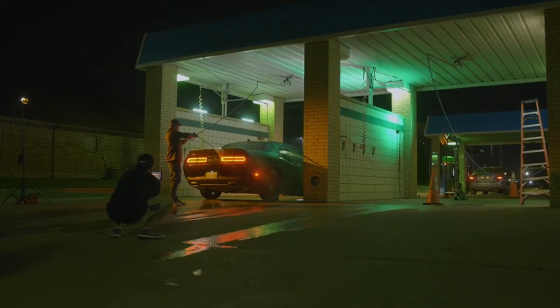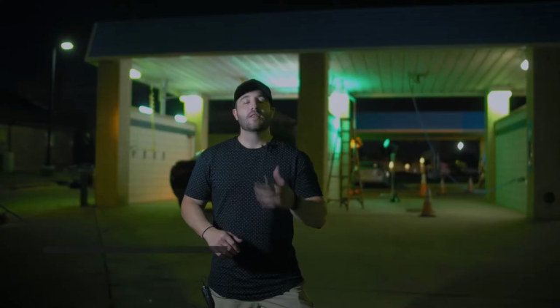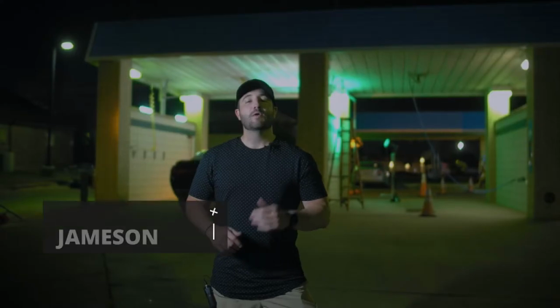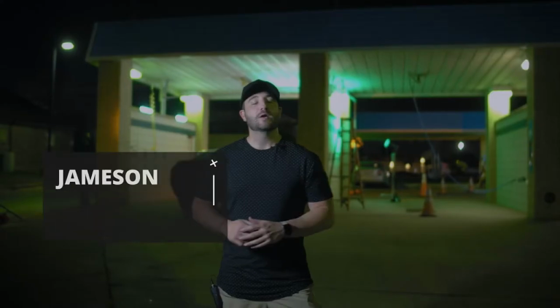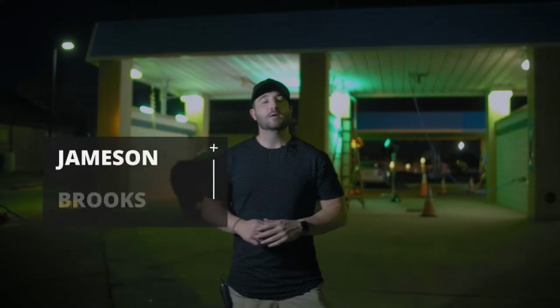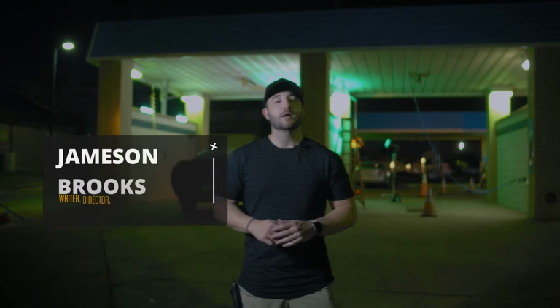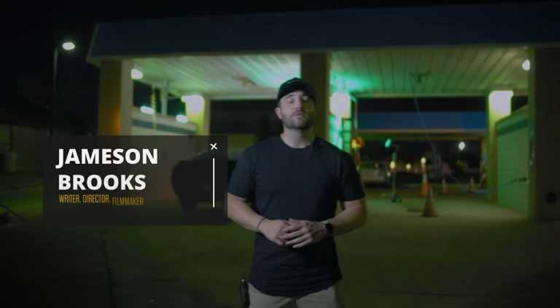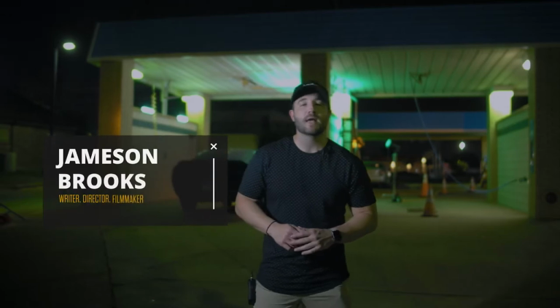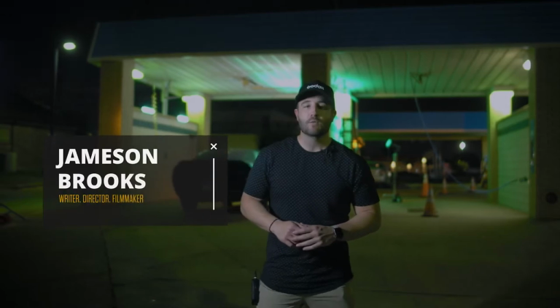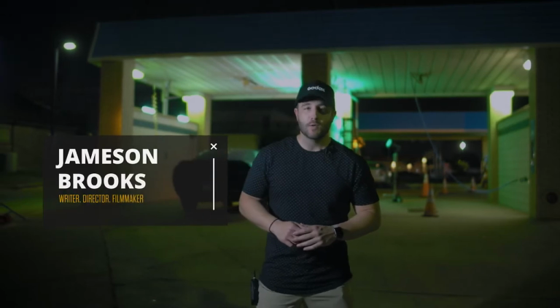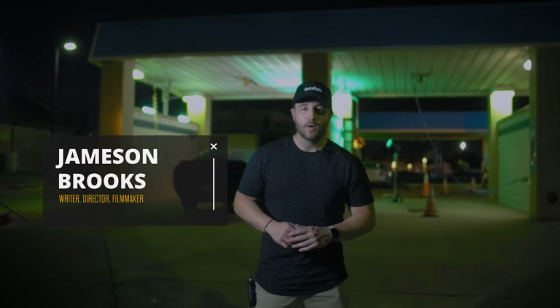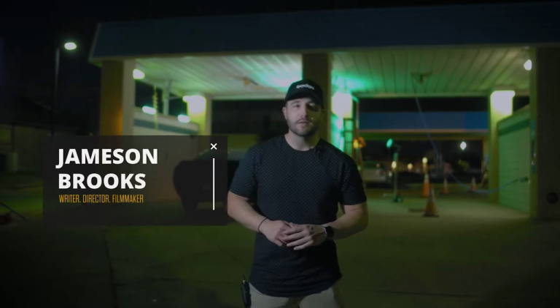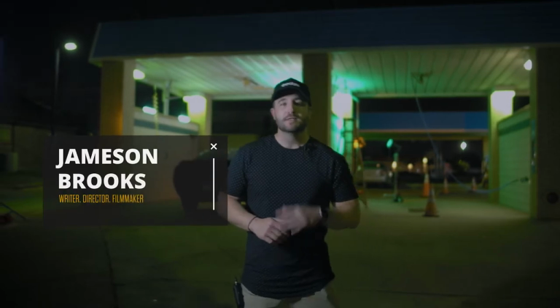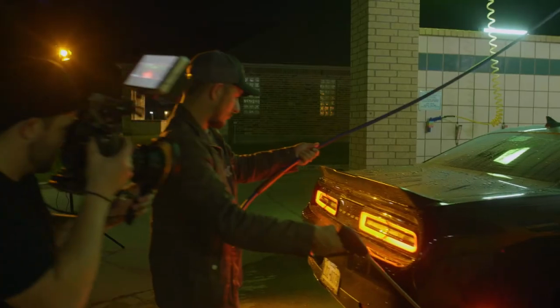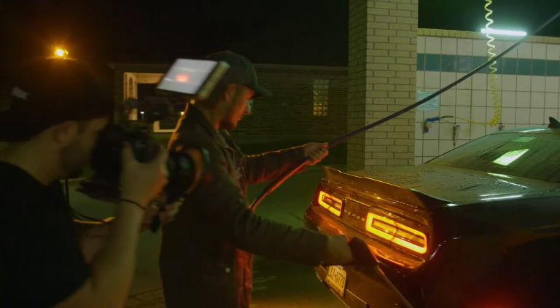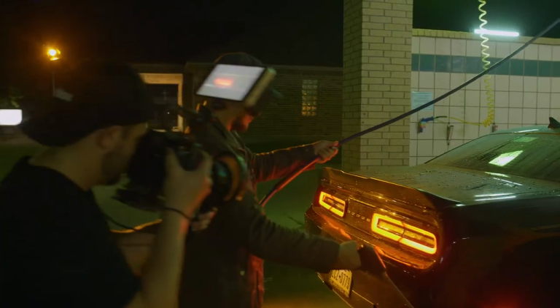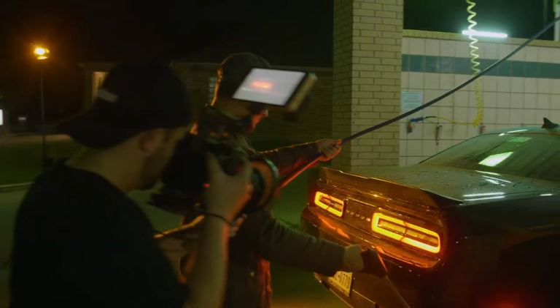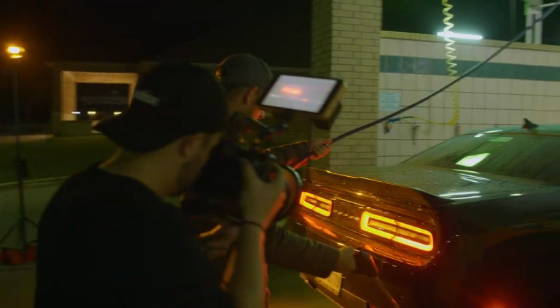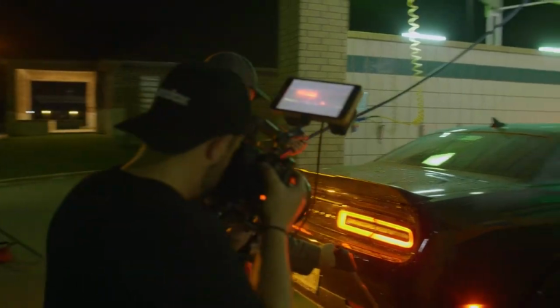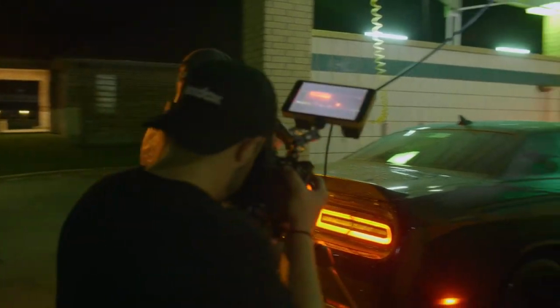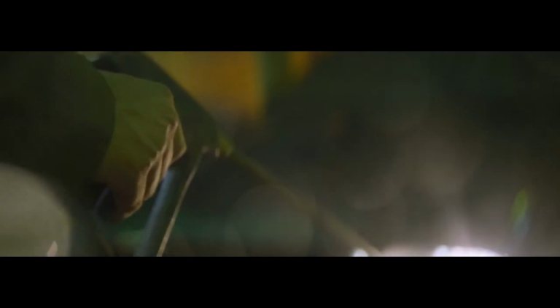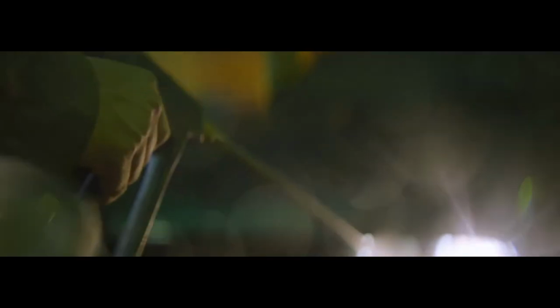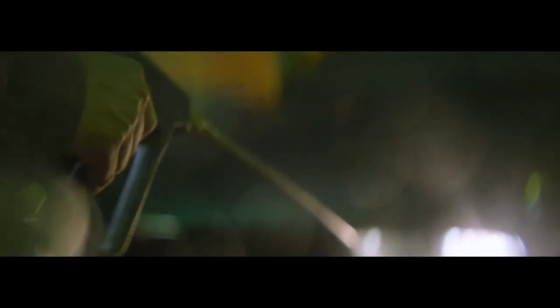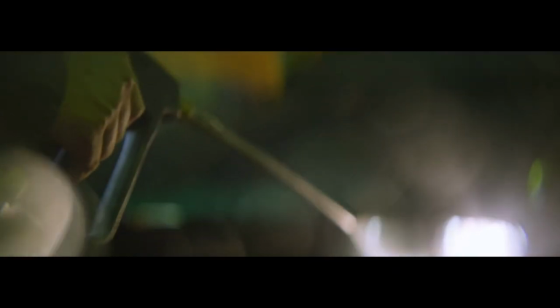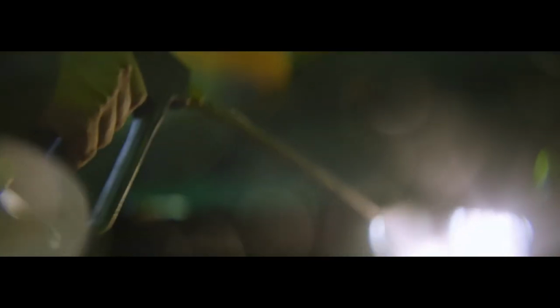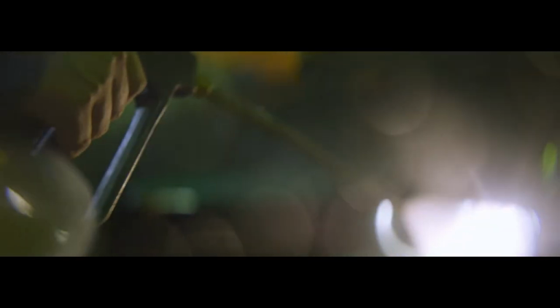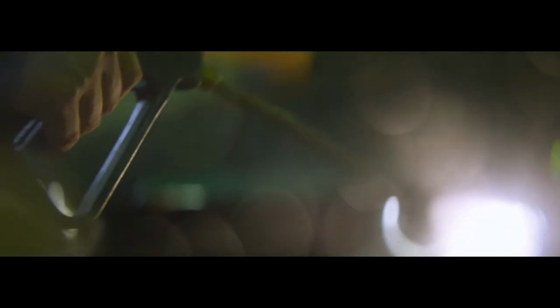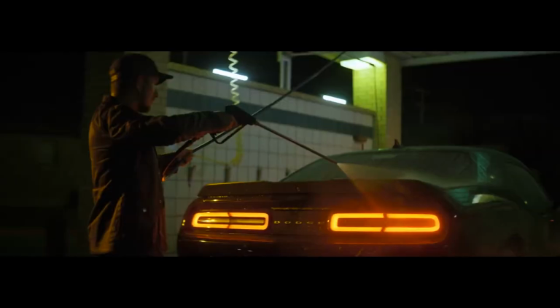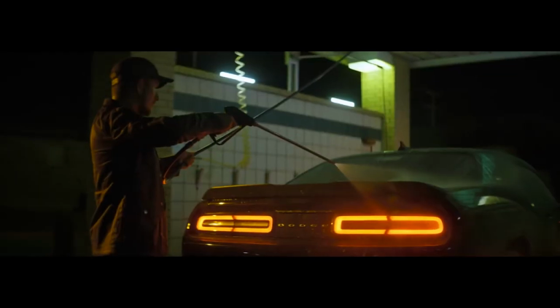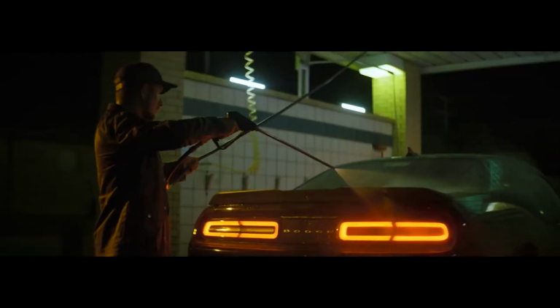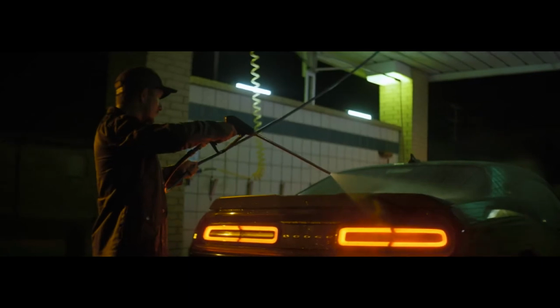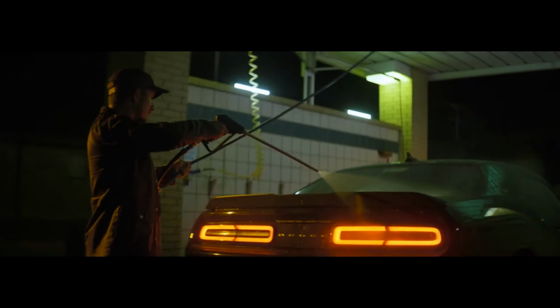Hello and welcome to Godox Film Lighting 101. Tonight we'll be experimenting with some night lighting of a car. Let's check it out.